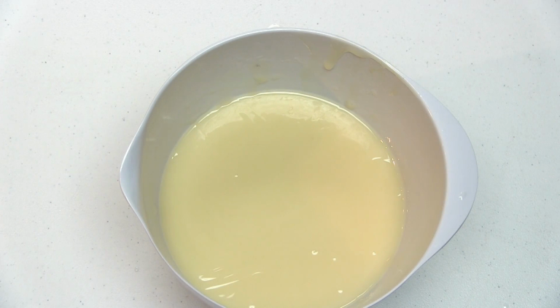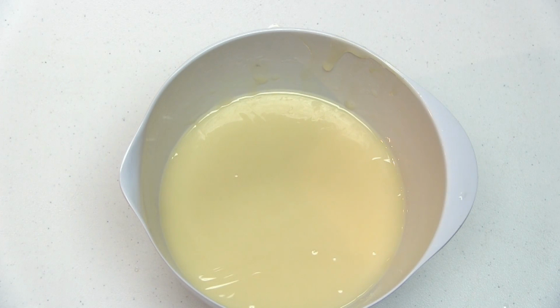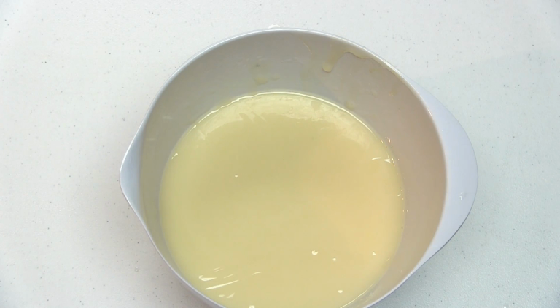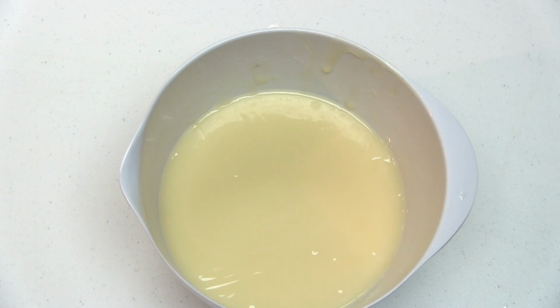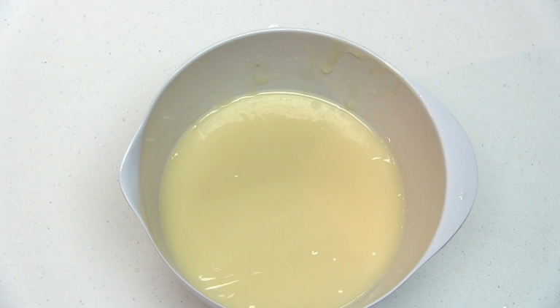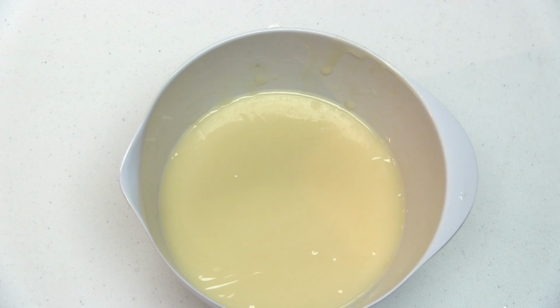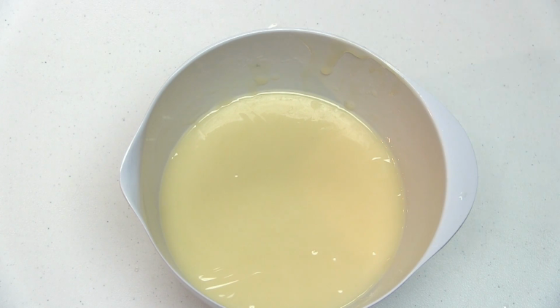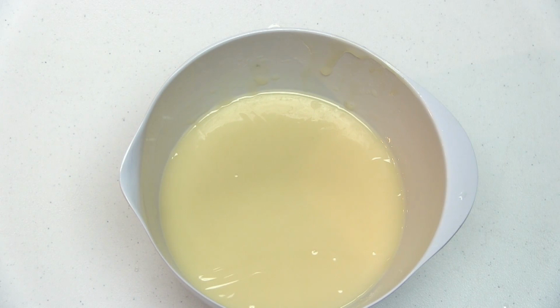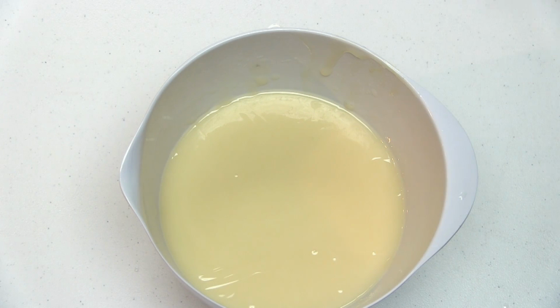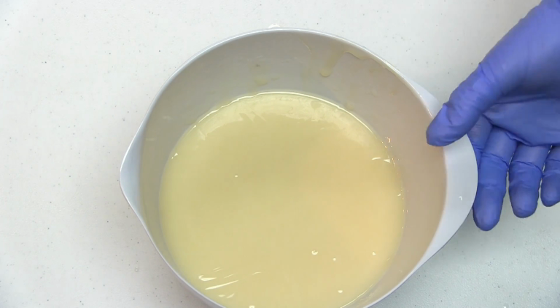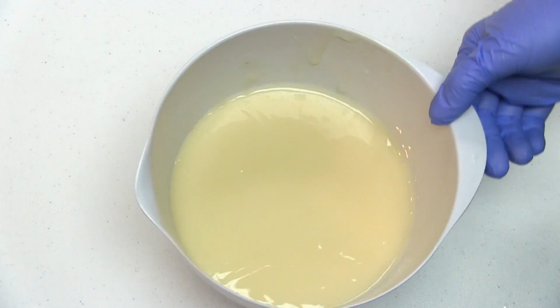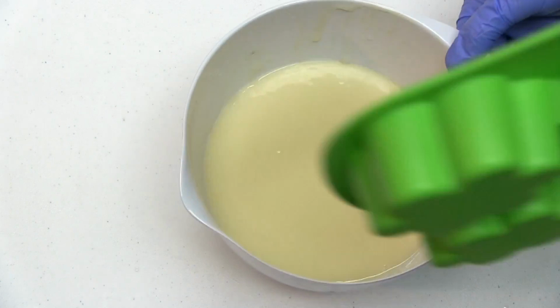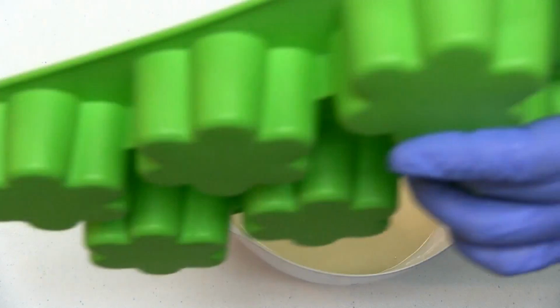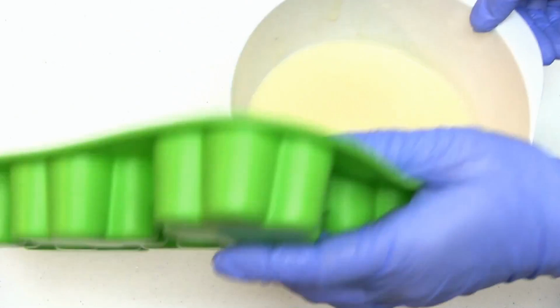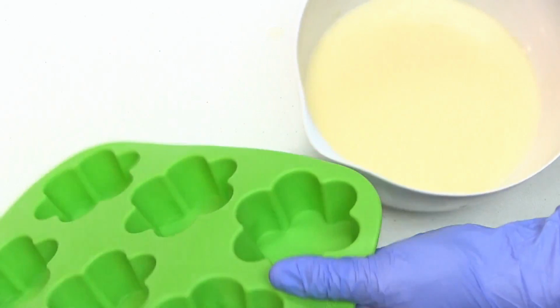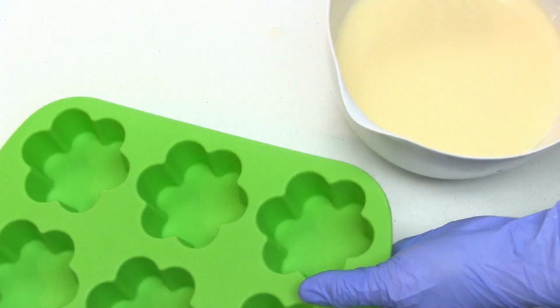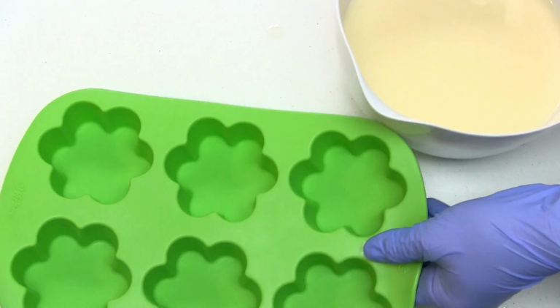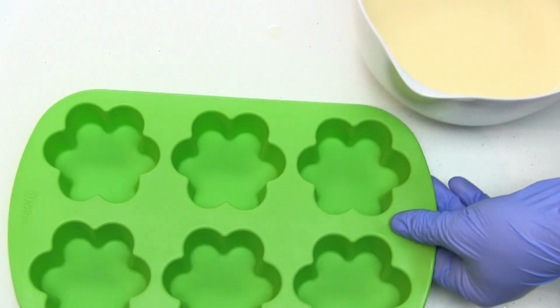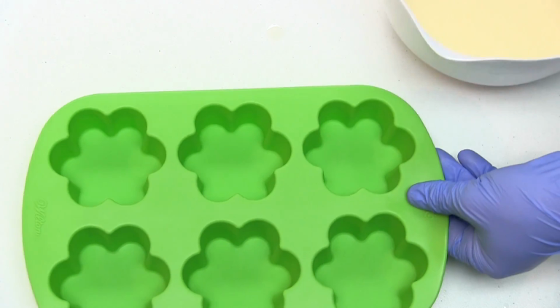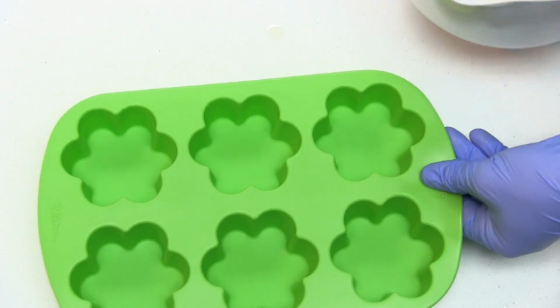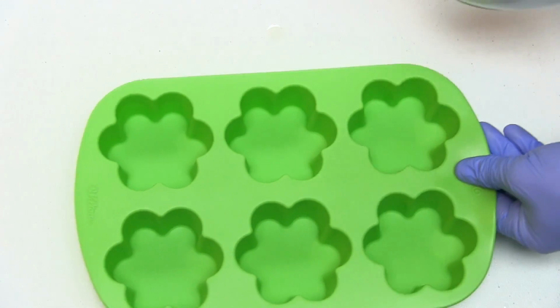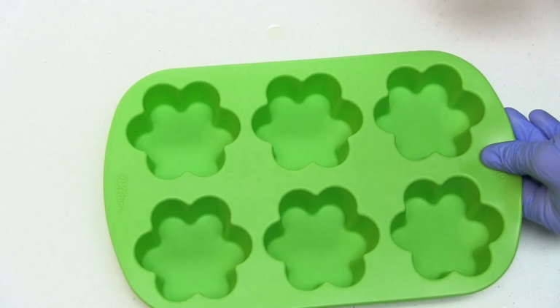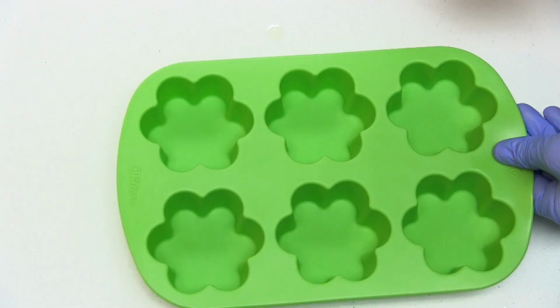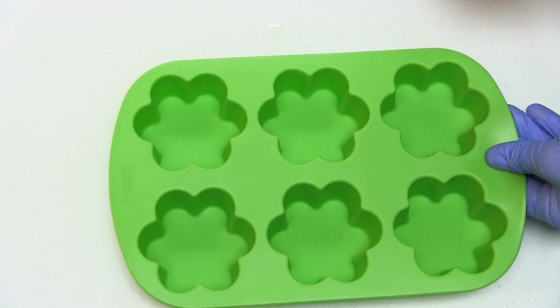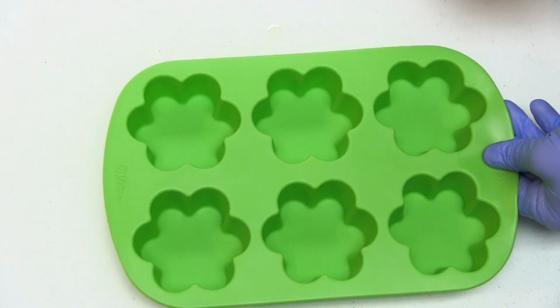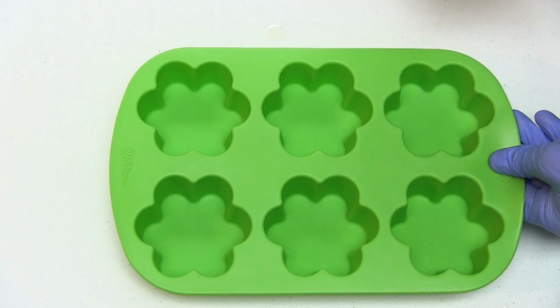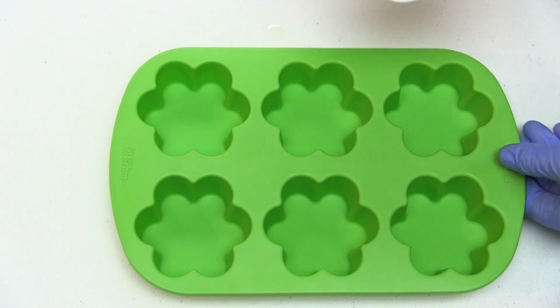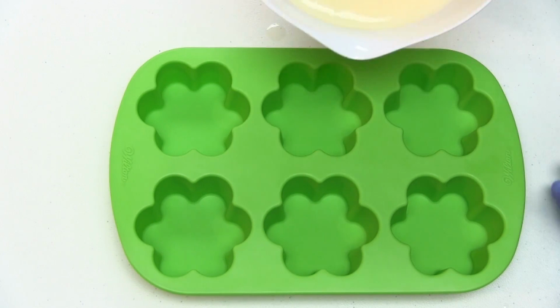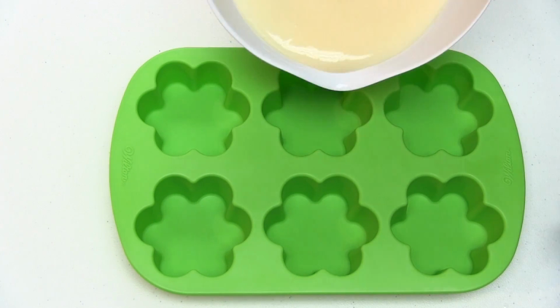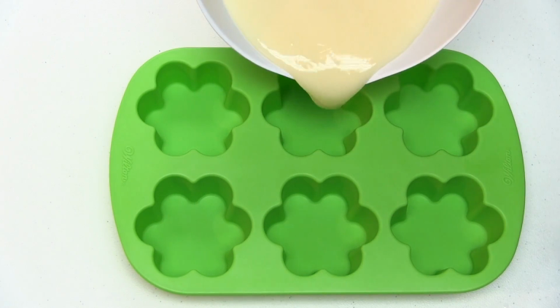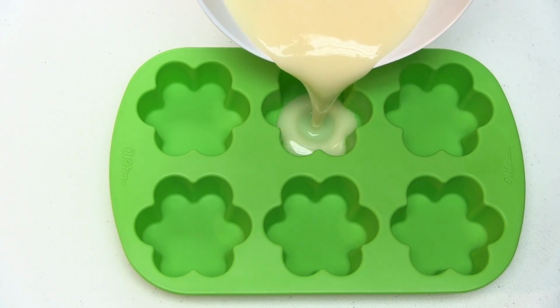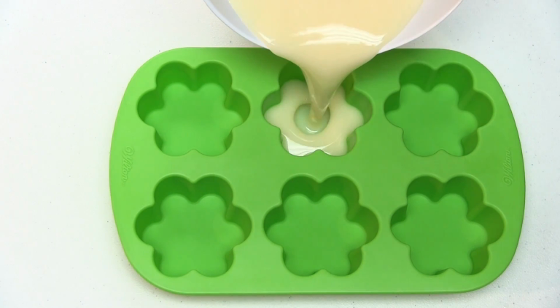Once my soap batter has reached trace, we're going to pour it into these cute little flower molds and allow the soap to cure for a few weeks.